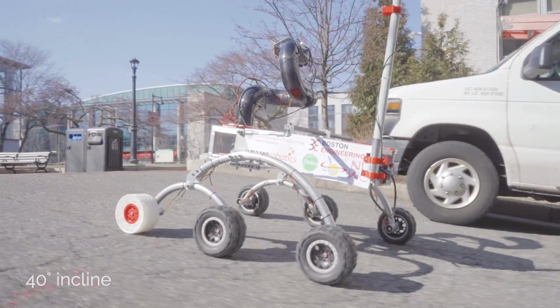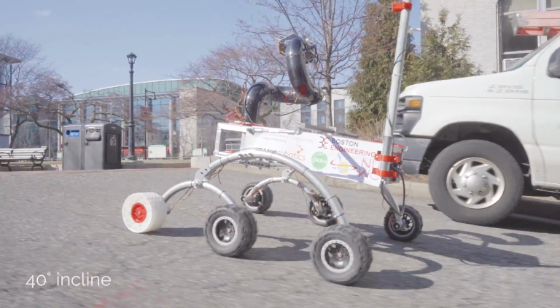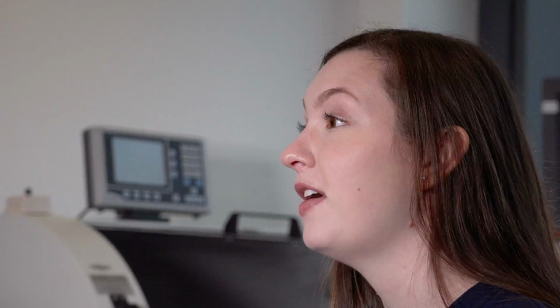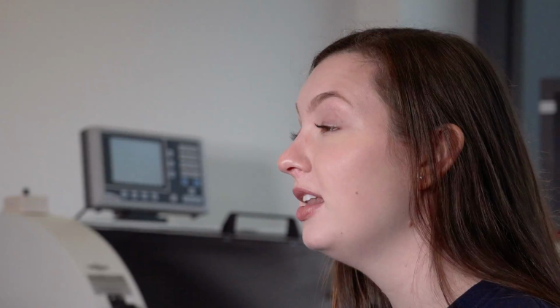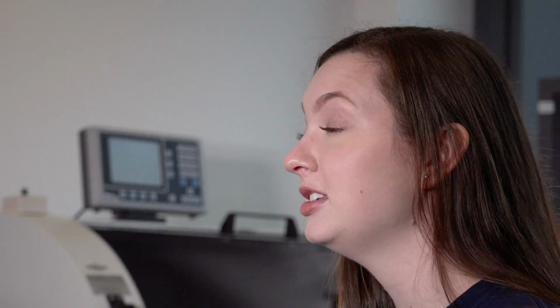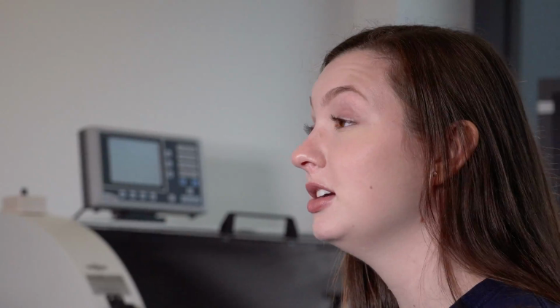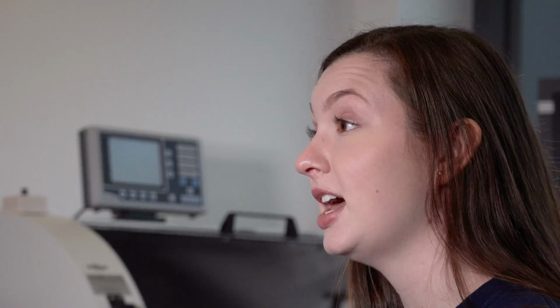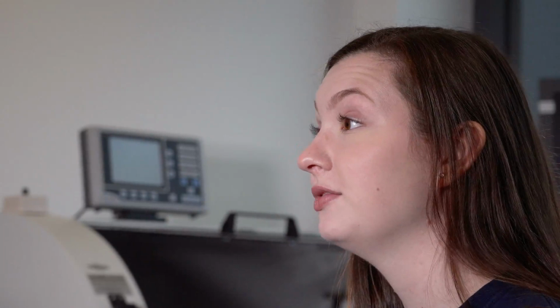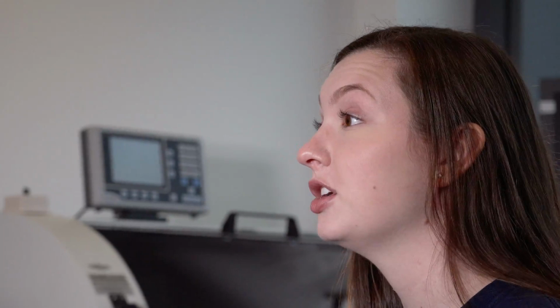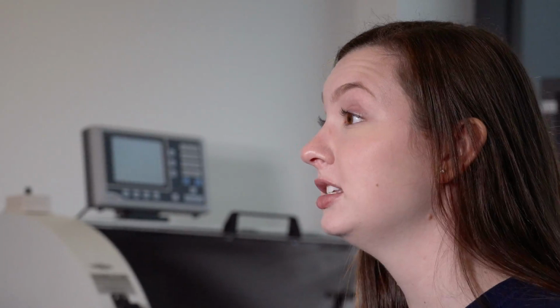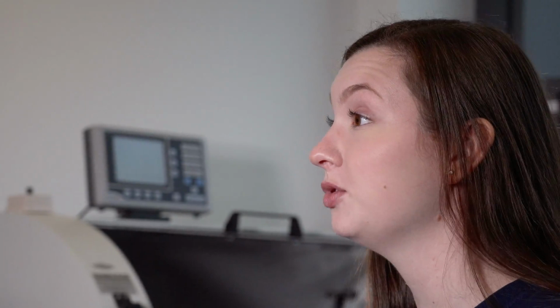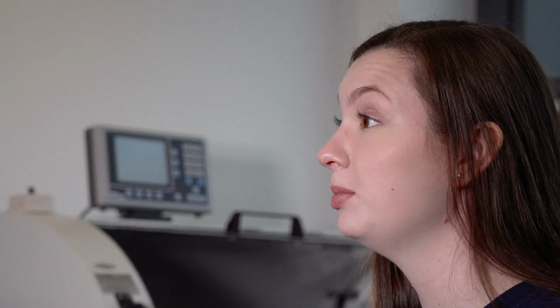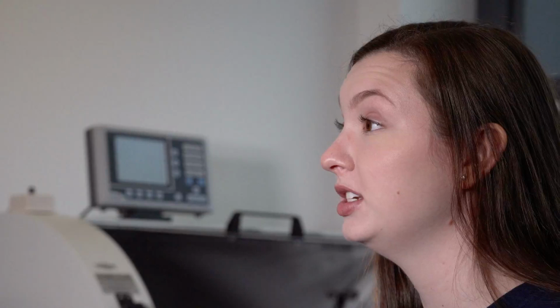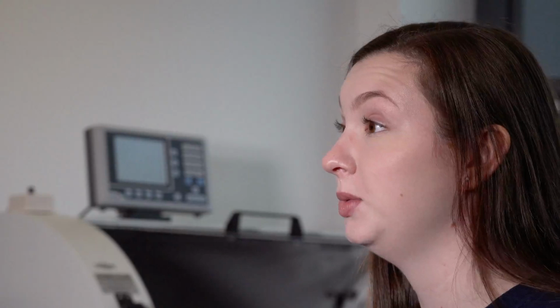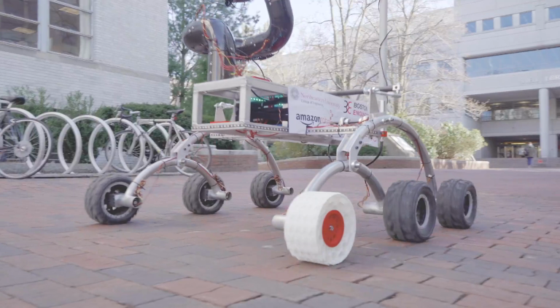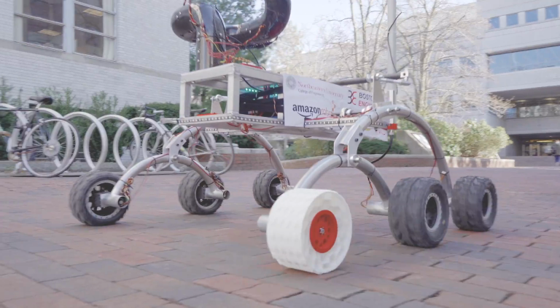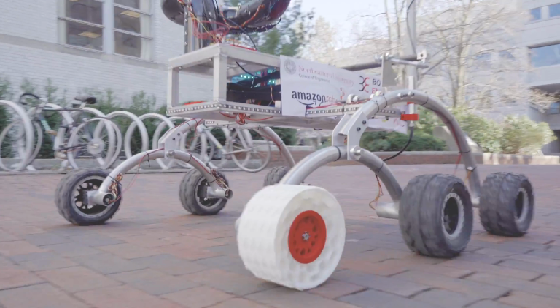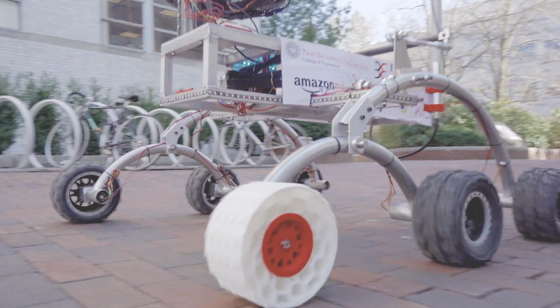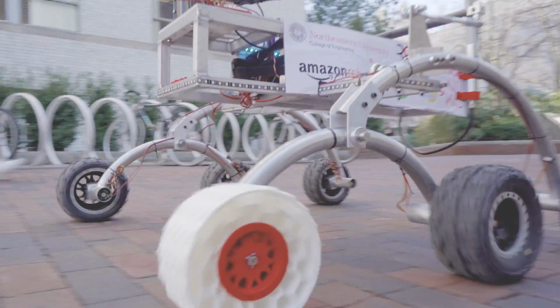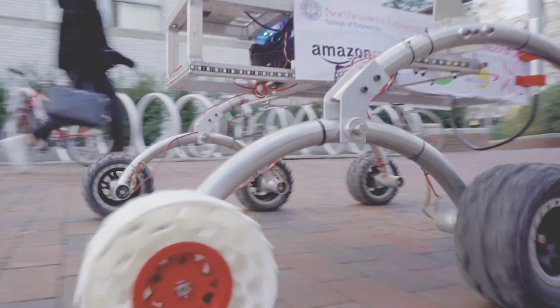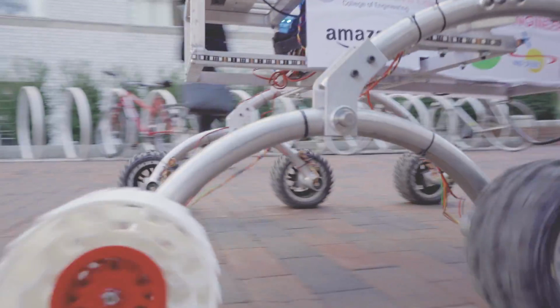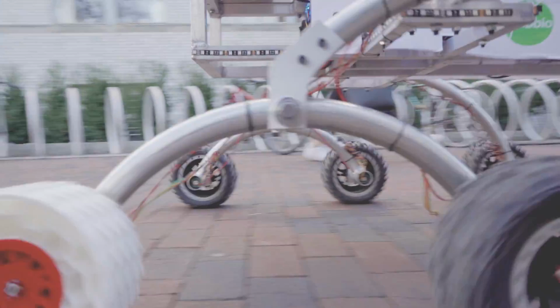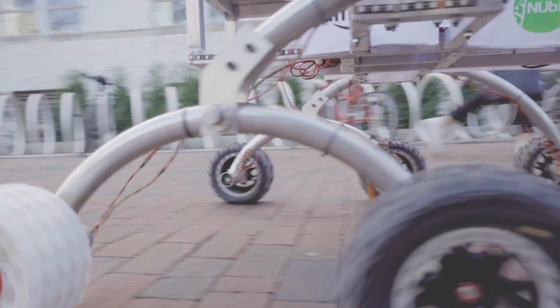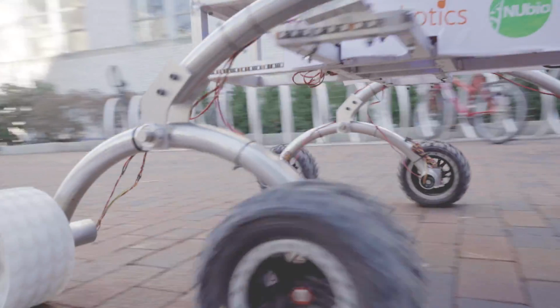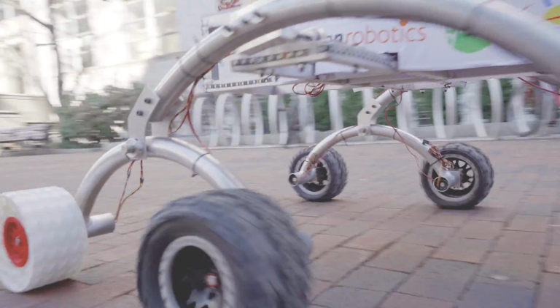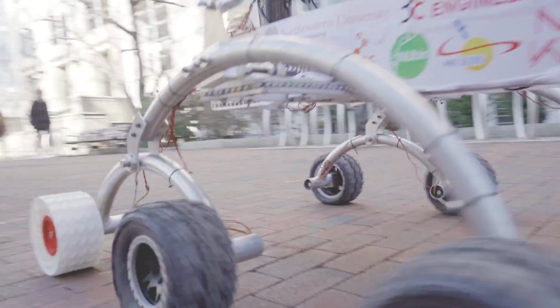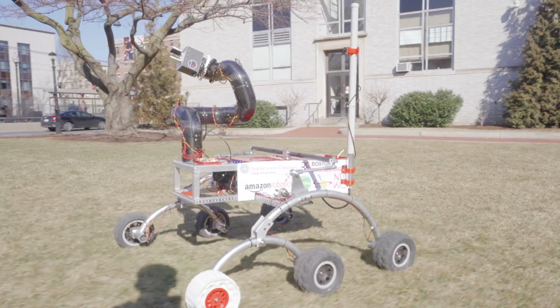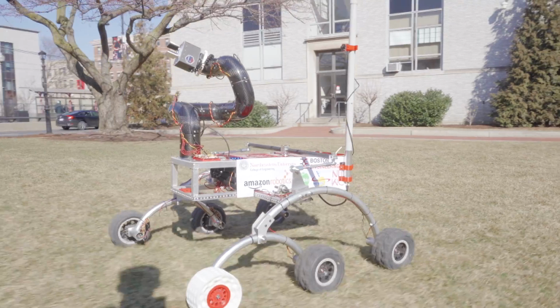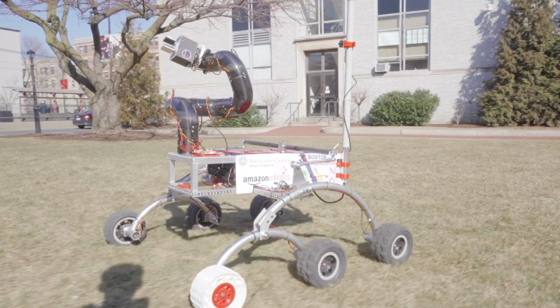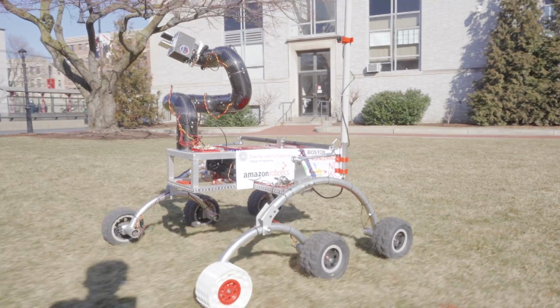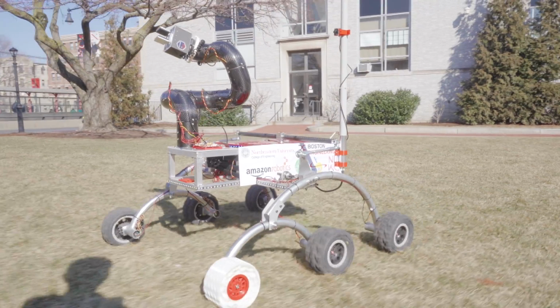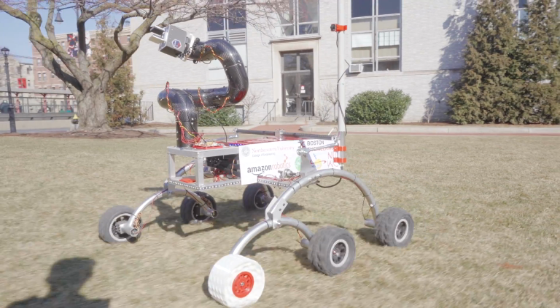We have finalized our design for custom 3D-printed wheels with a honeycomb core, and we are currently working on manufacturing.